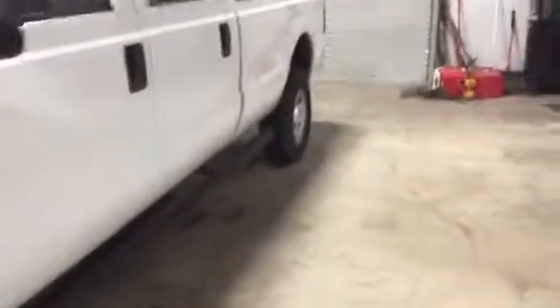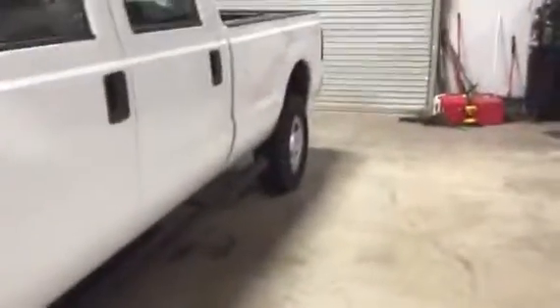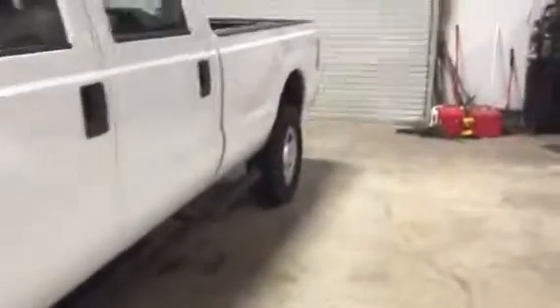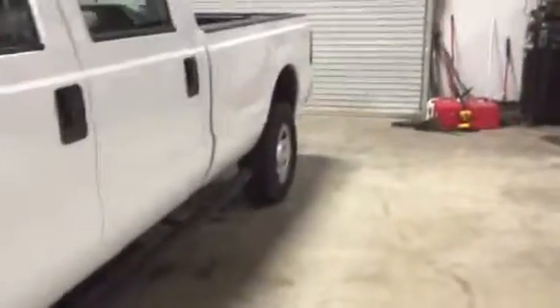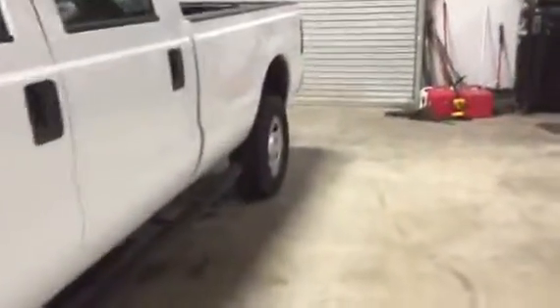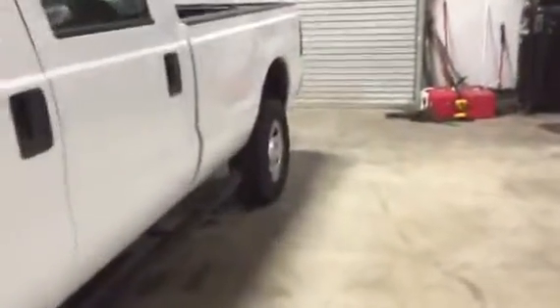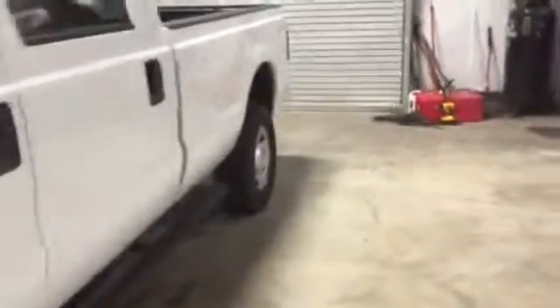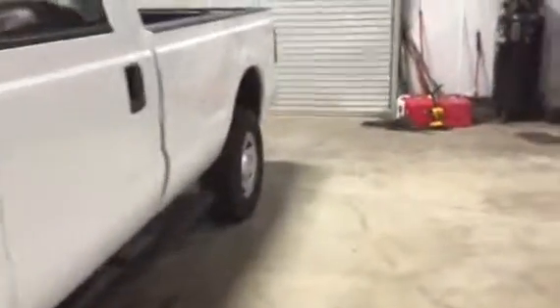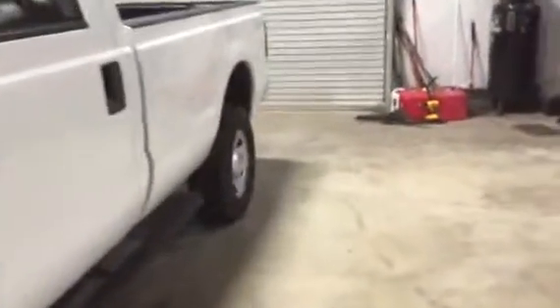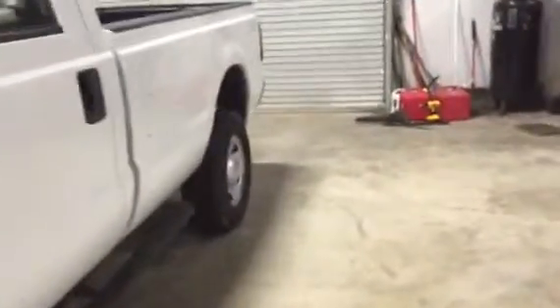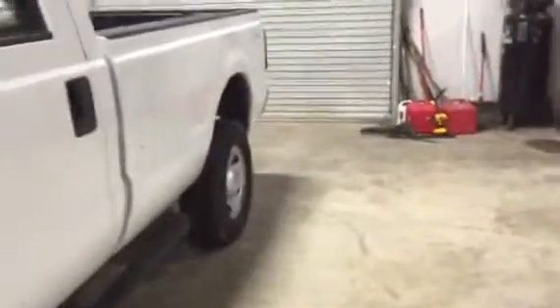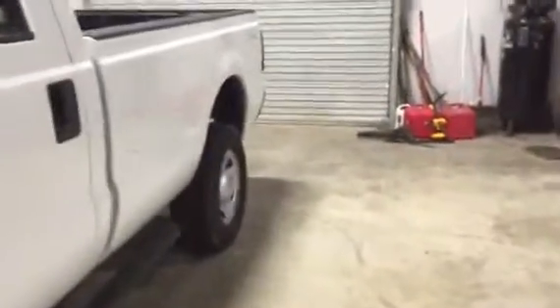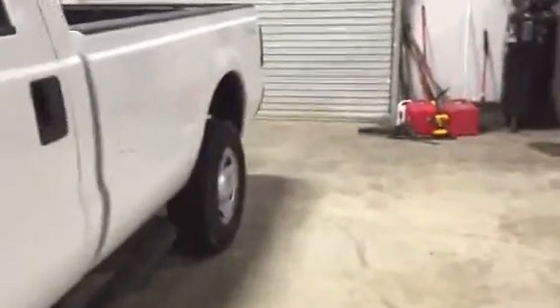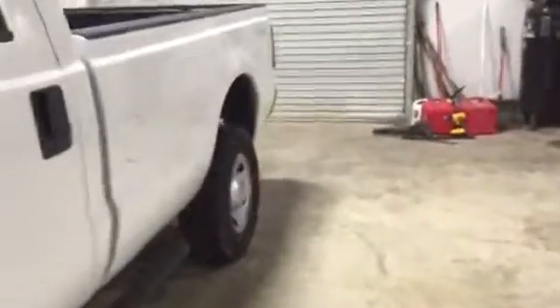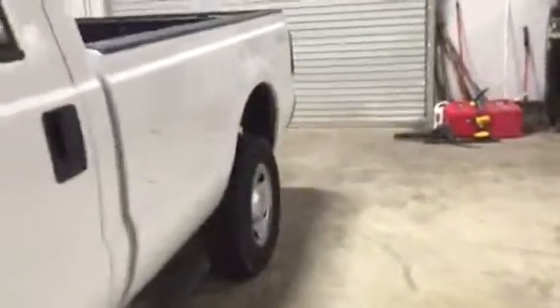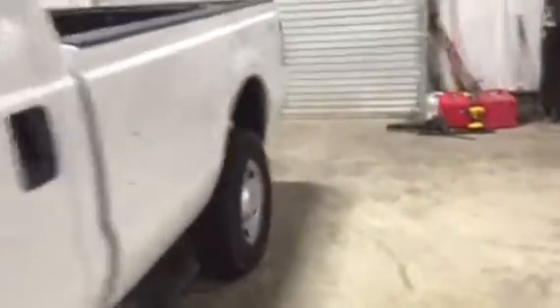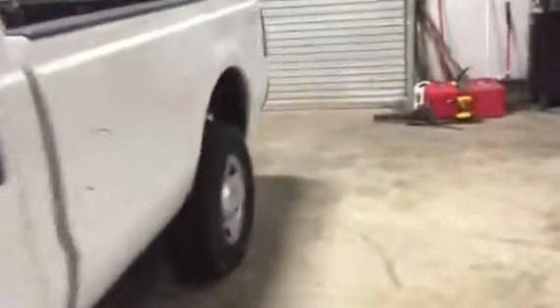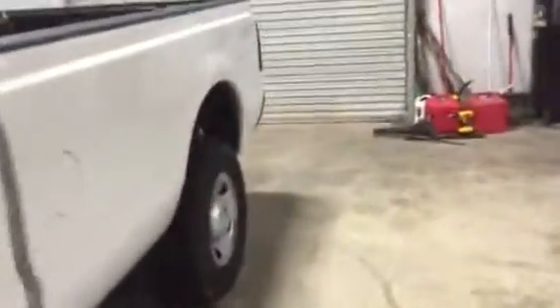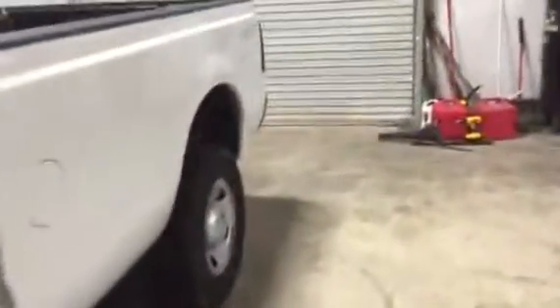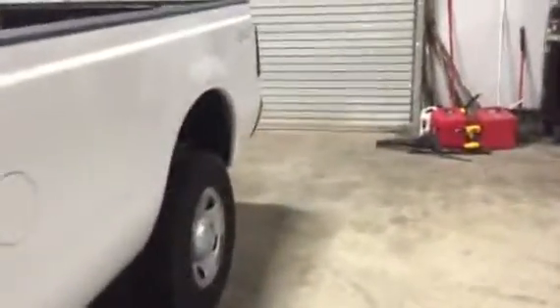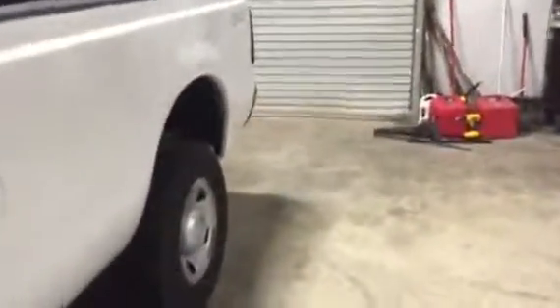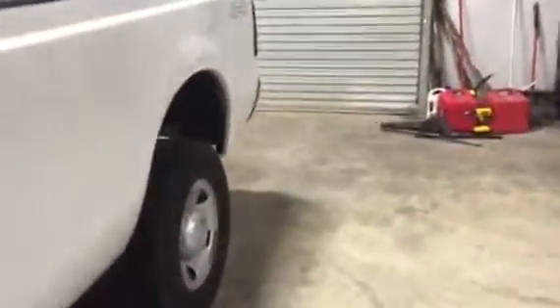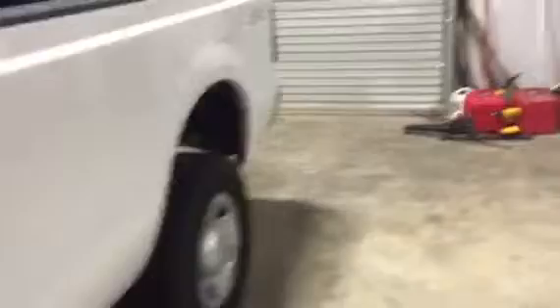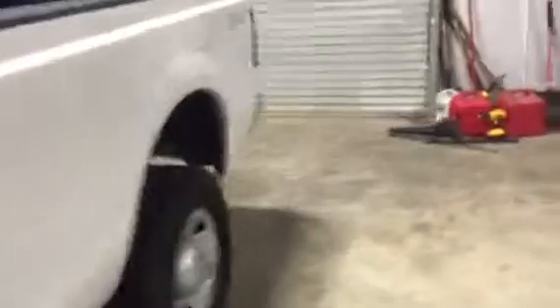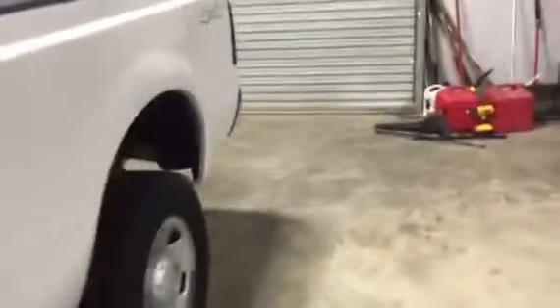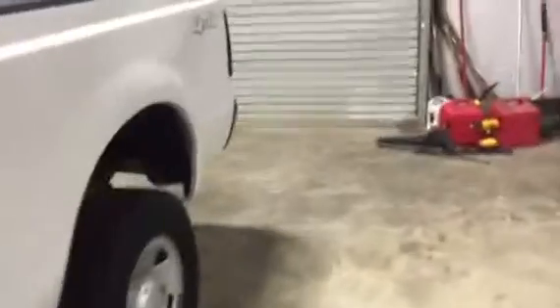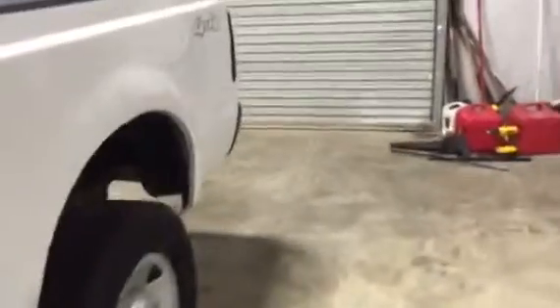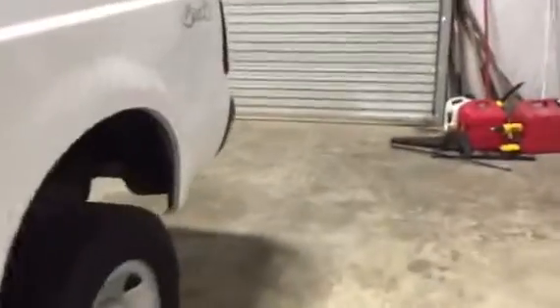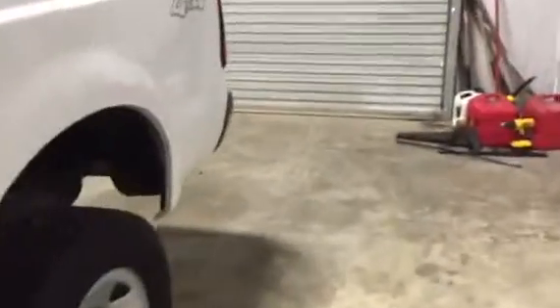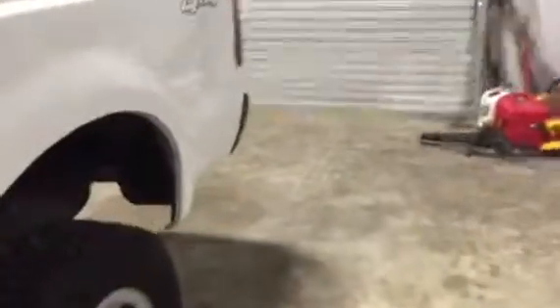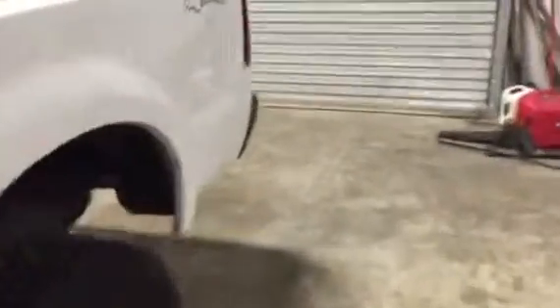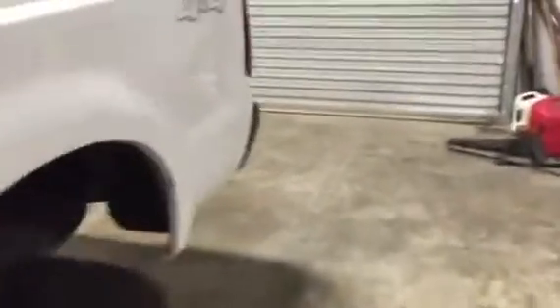Walking down the side of the bed, you don't see any rust, you don't see any dents, you don't see any dings. This truck is not wrecked up whatsoever.